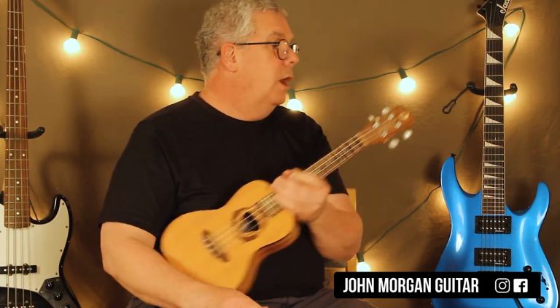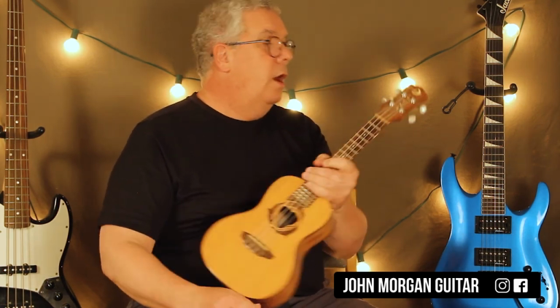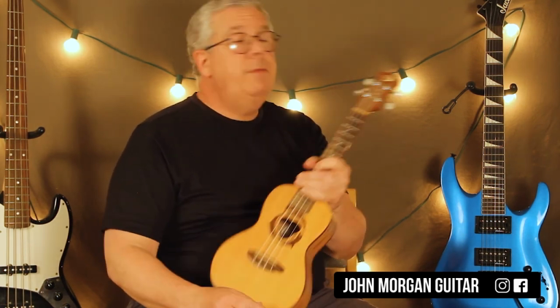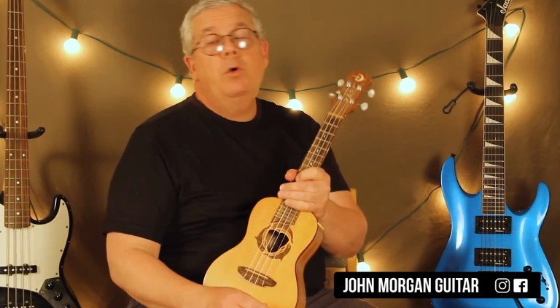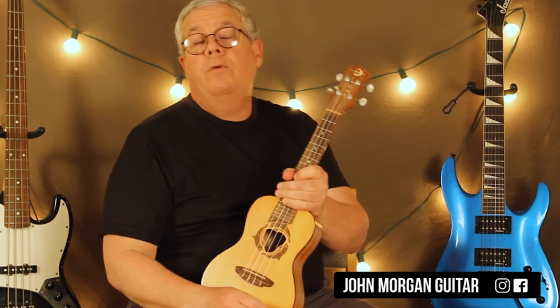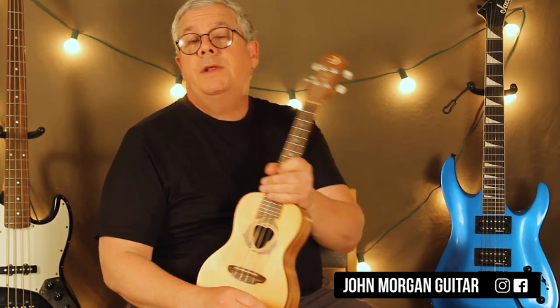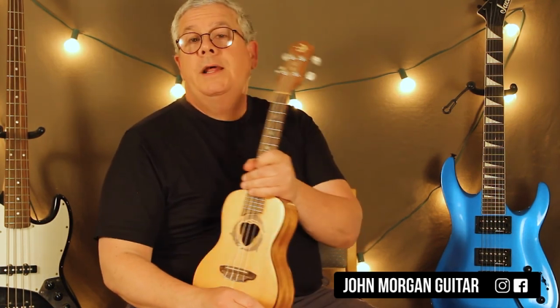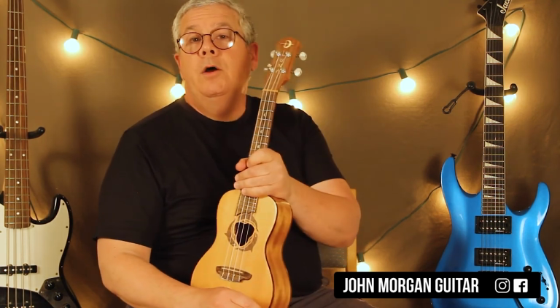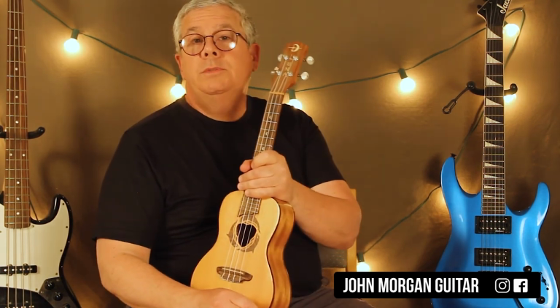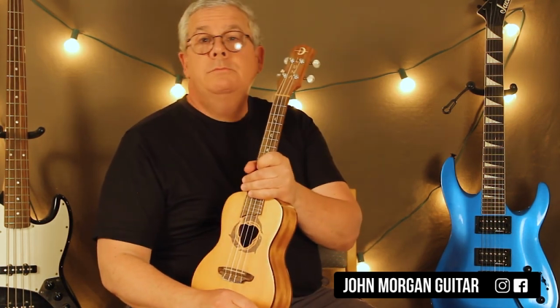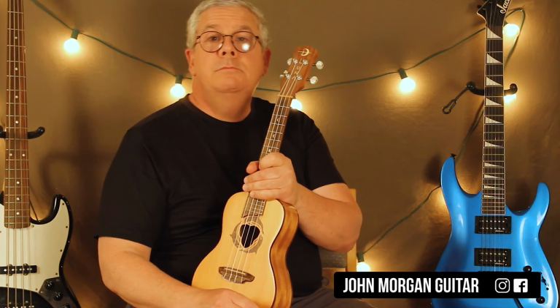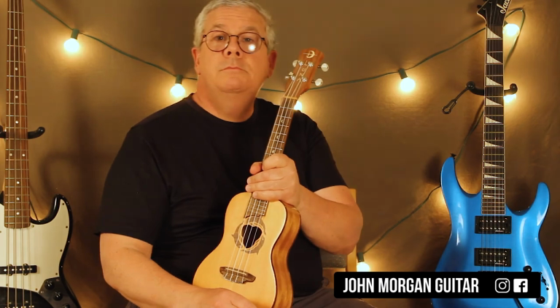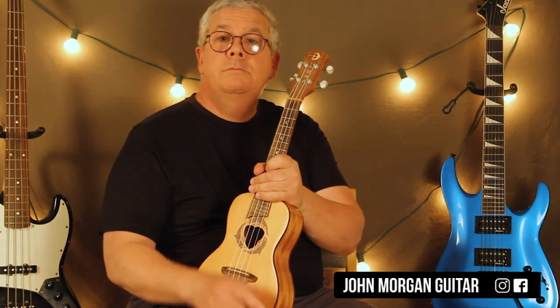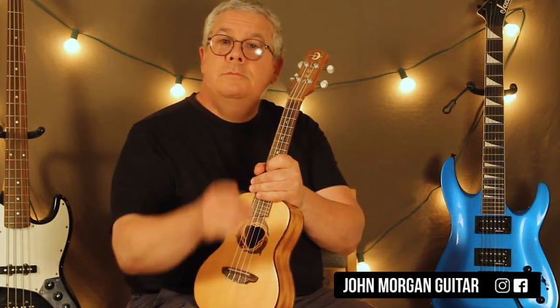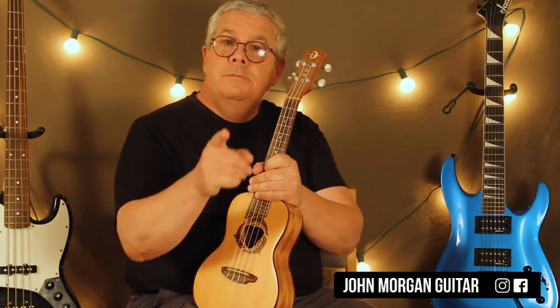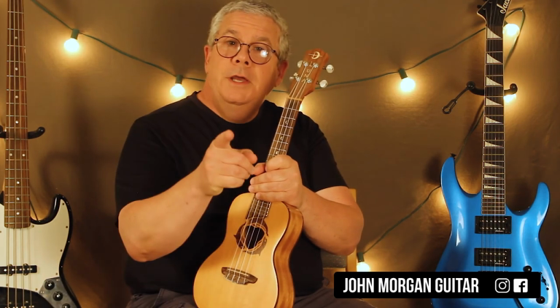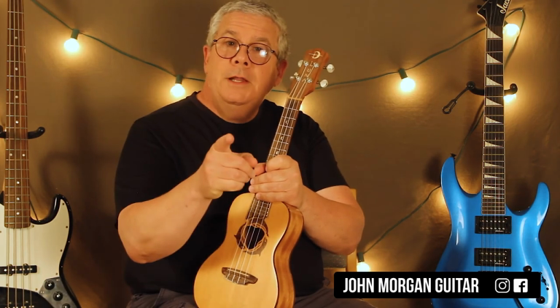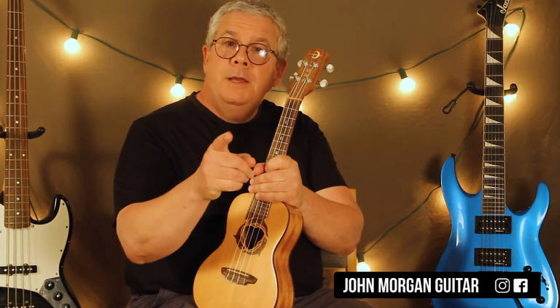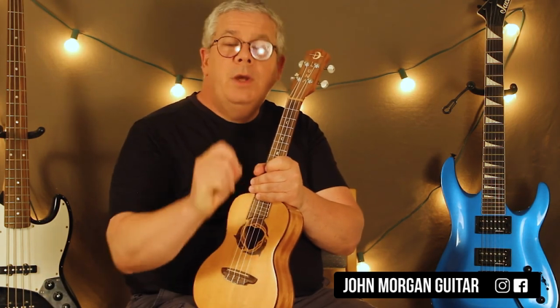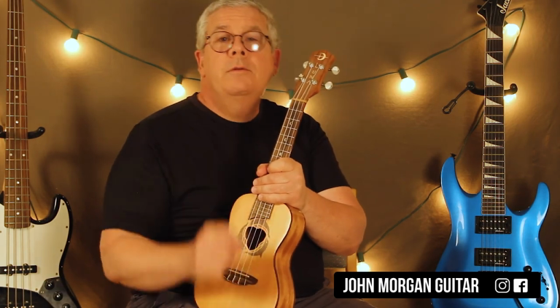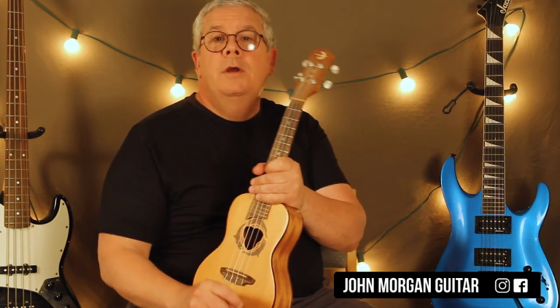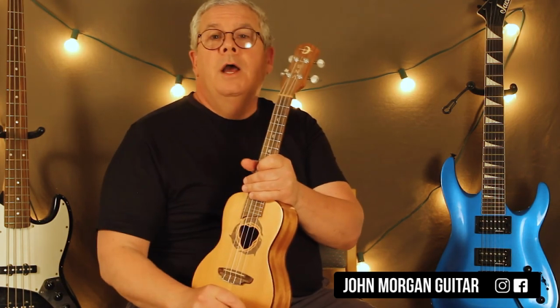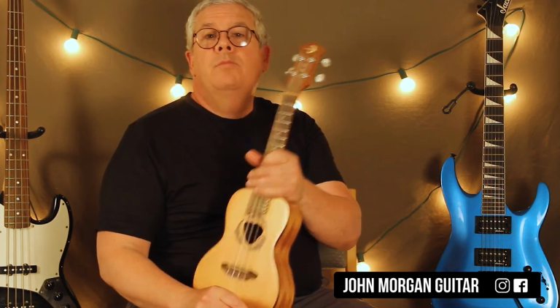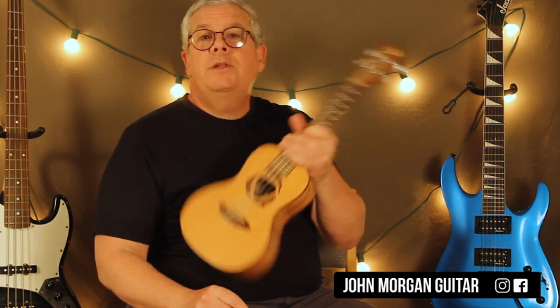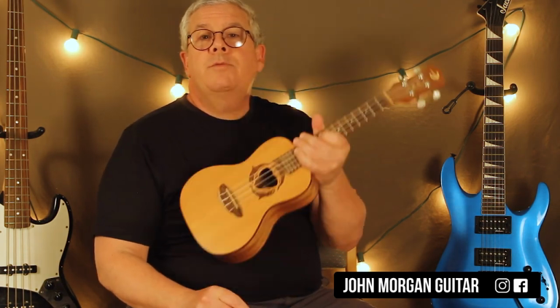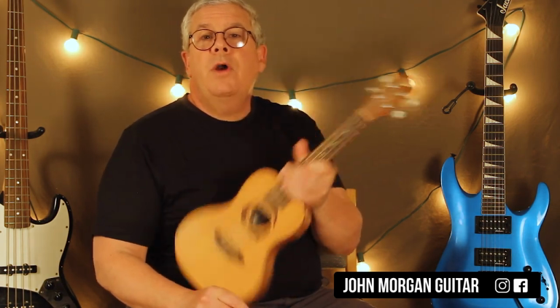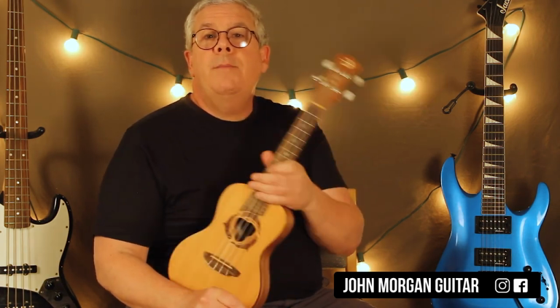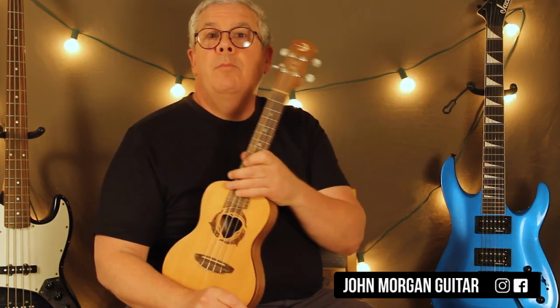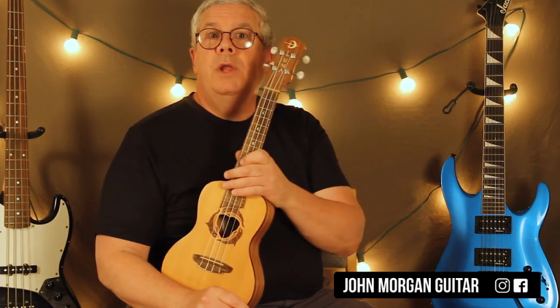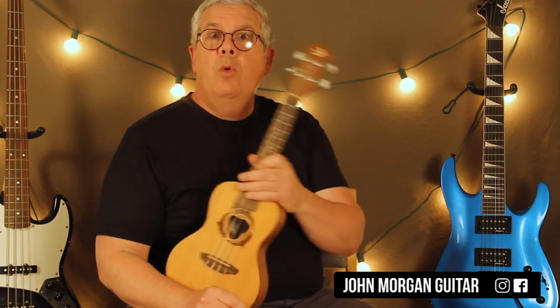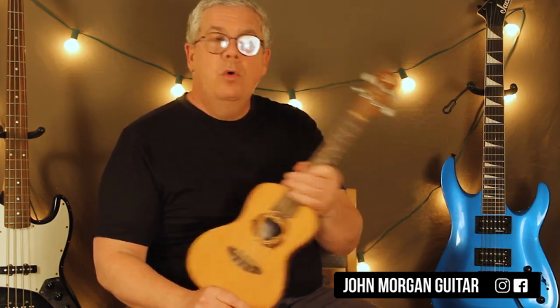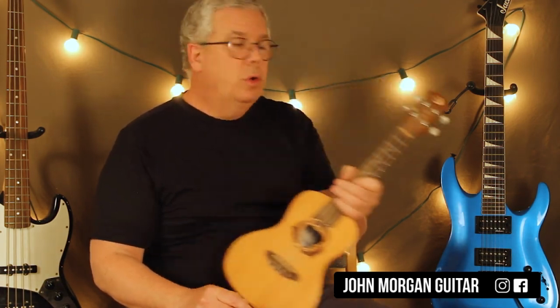Alright, hopefully that helped. Hit the like button, please subscribe, and play more ukulele.